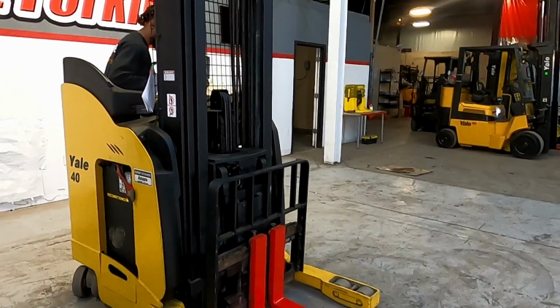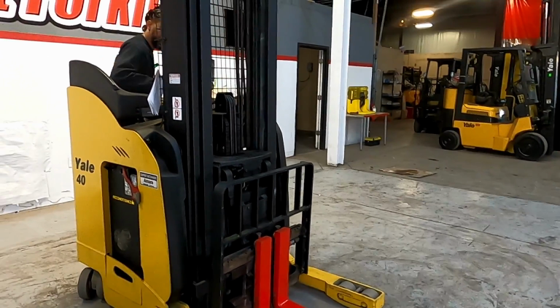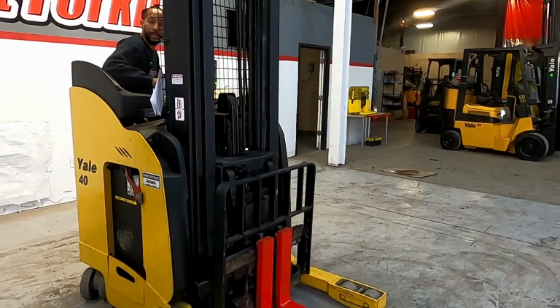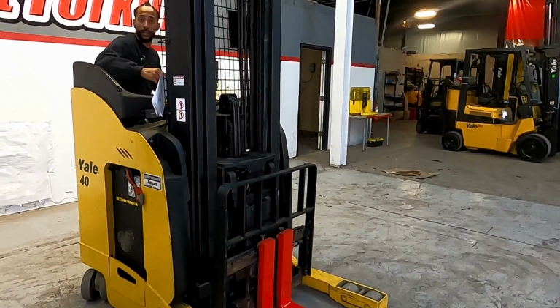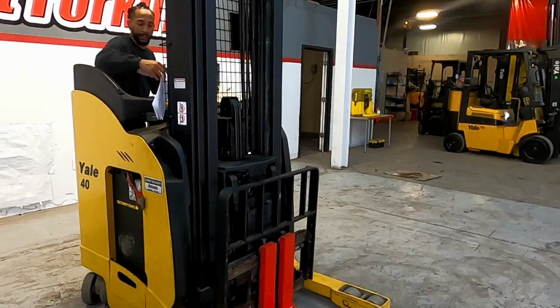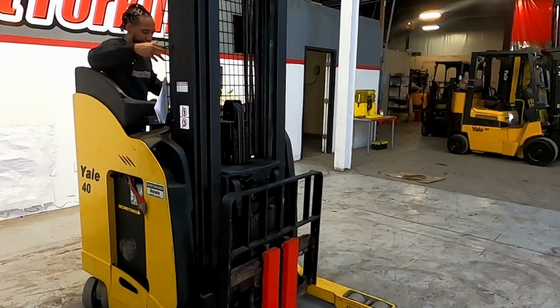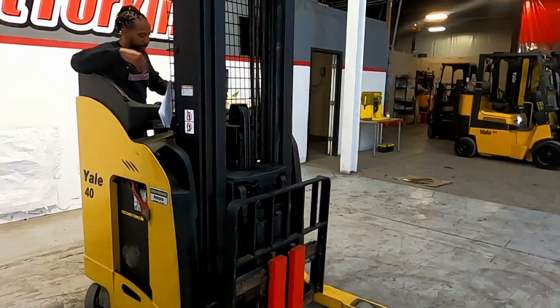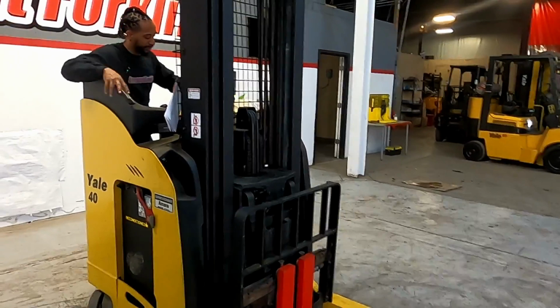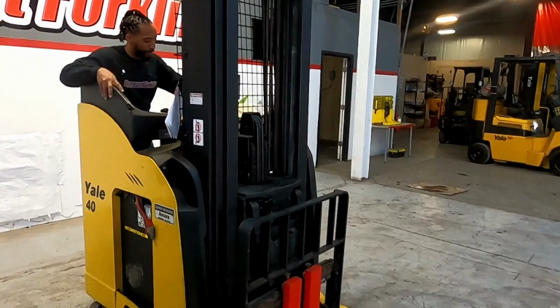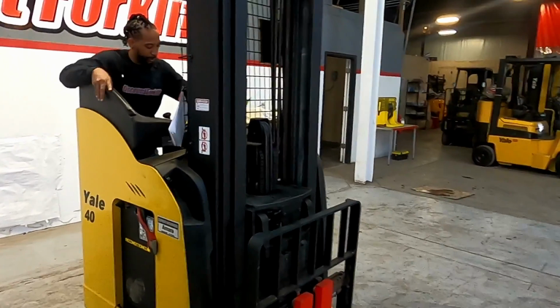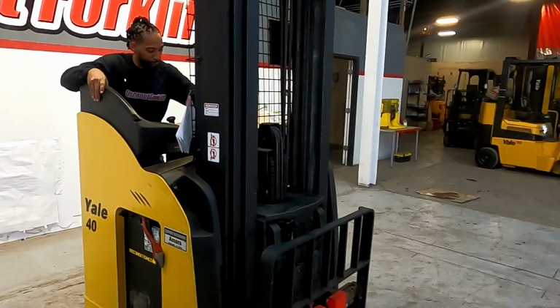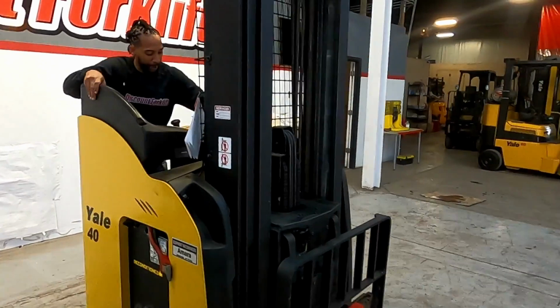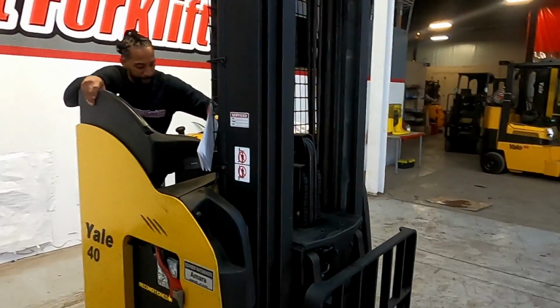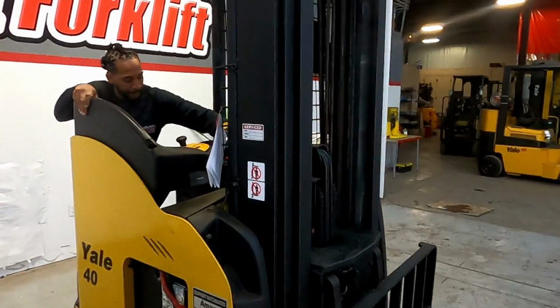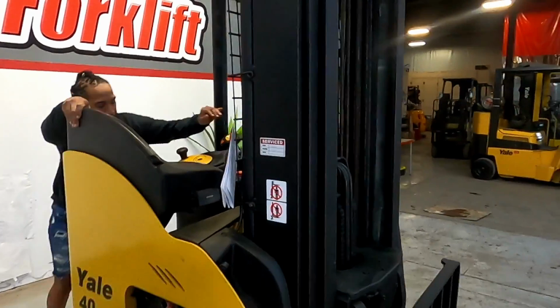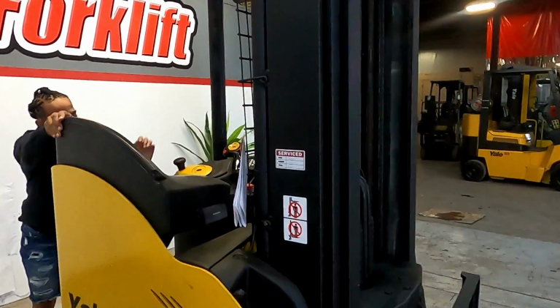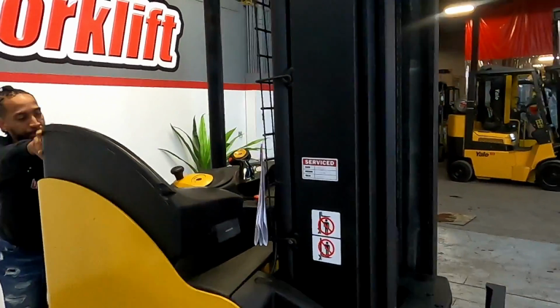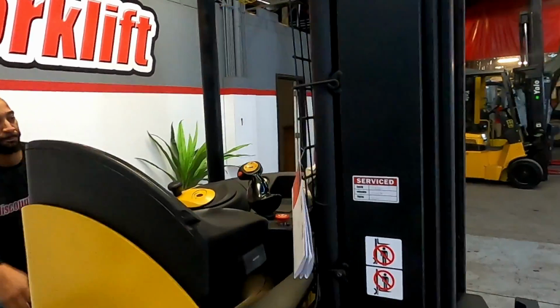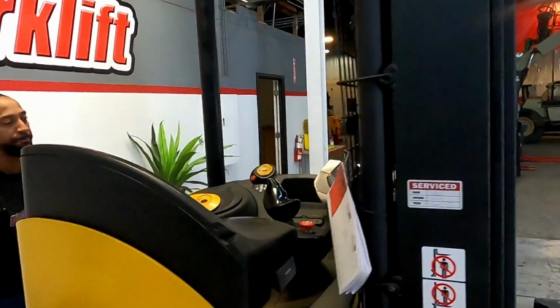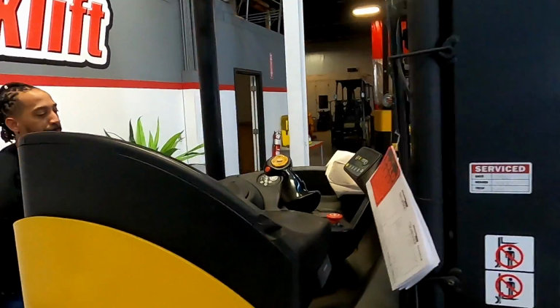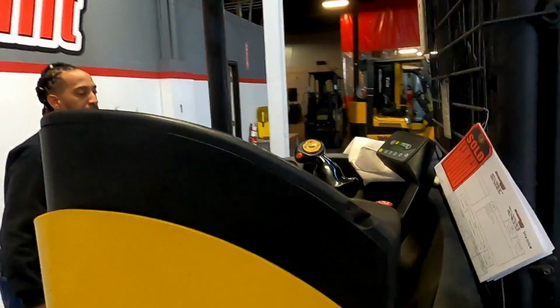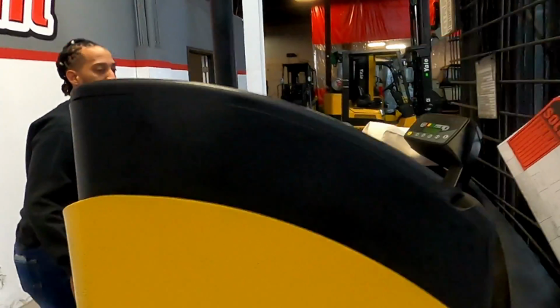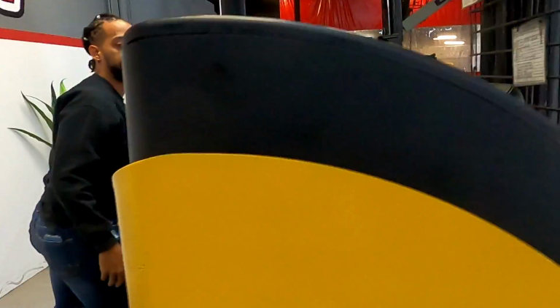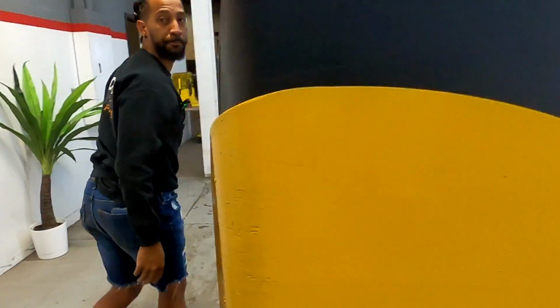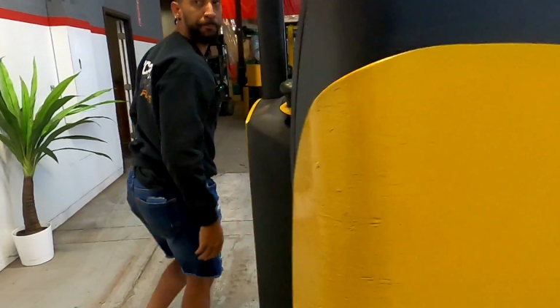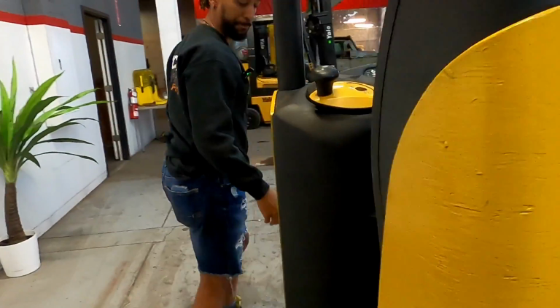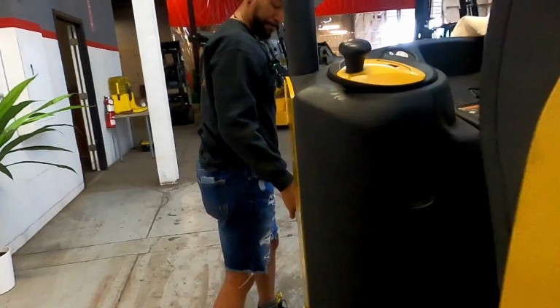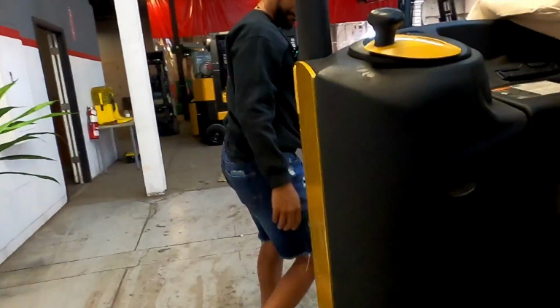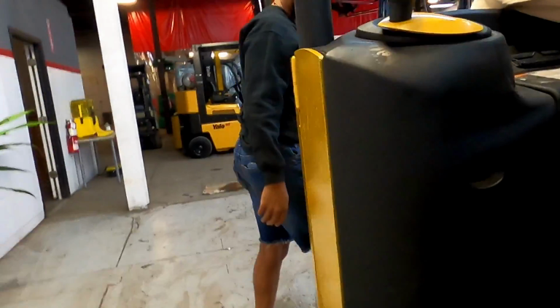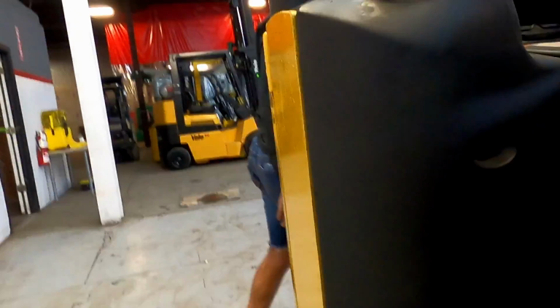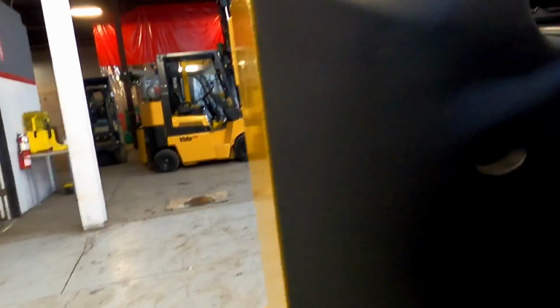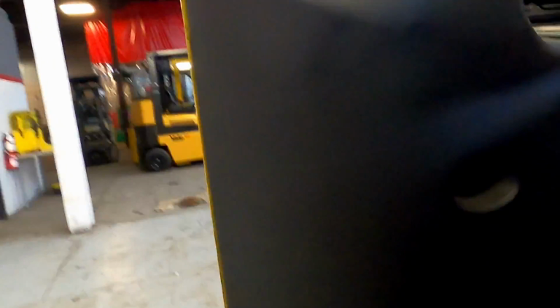If you come on over here, Sam, you'll see right here is your data plate.